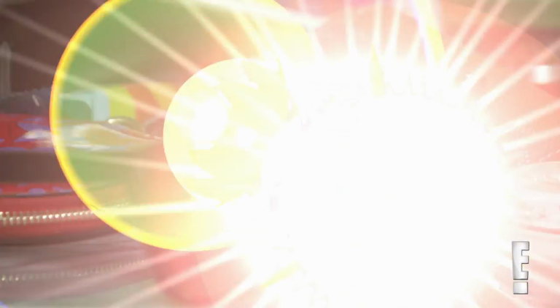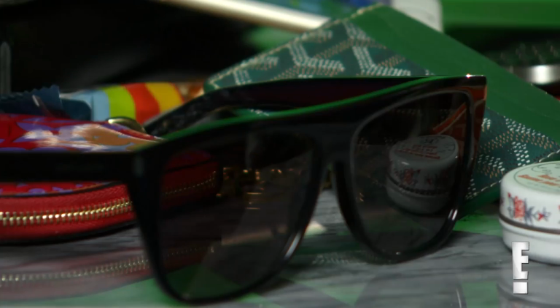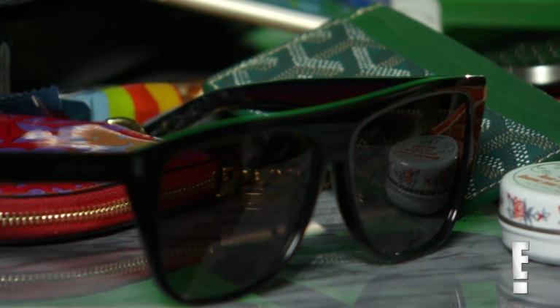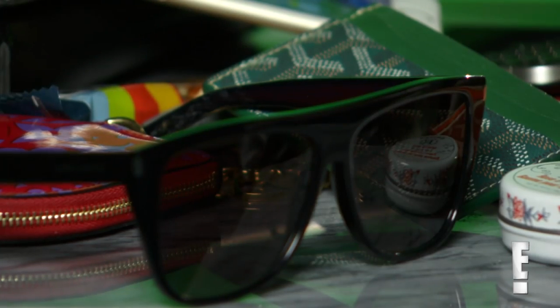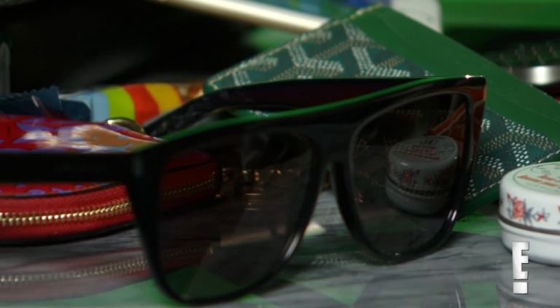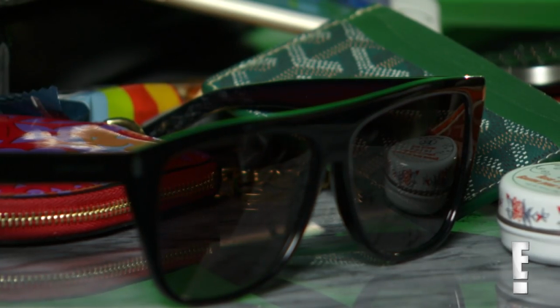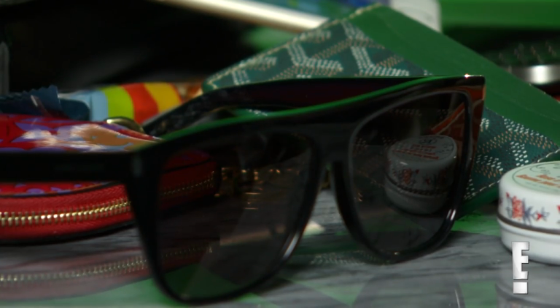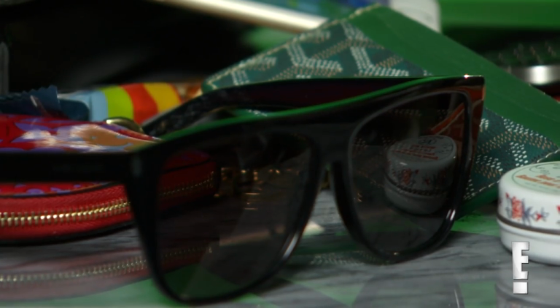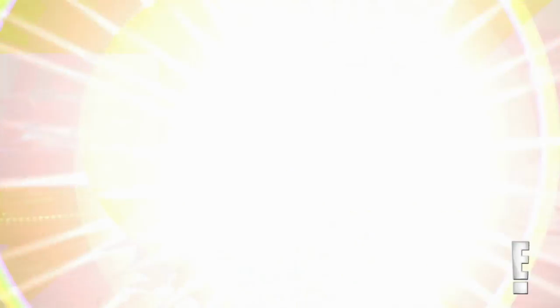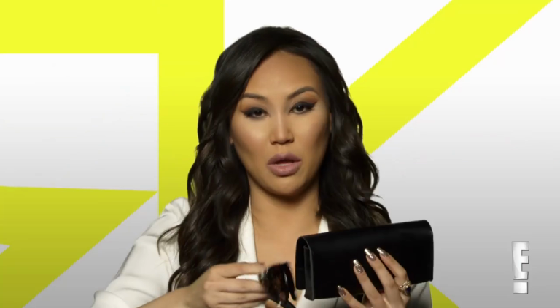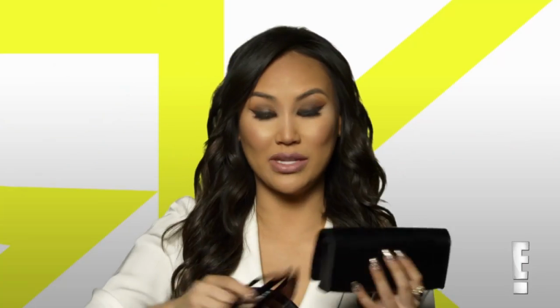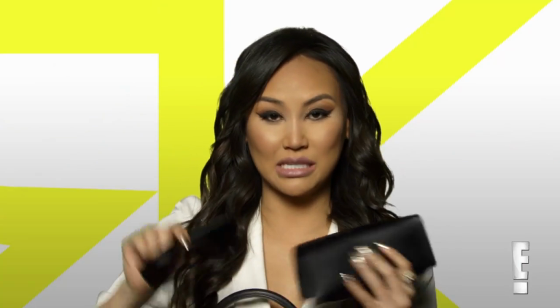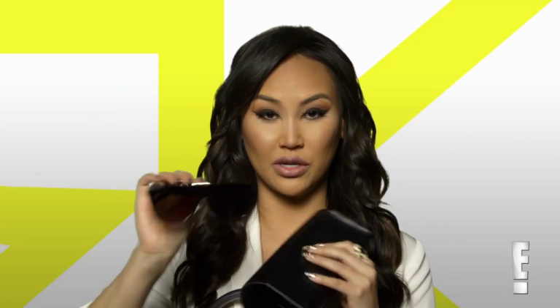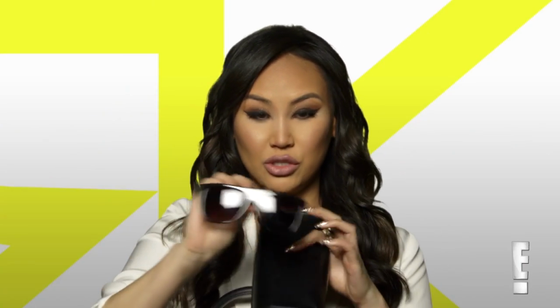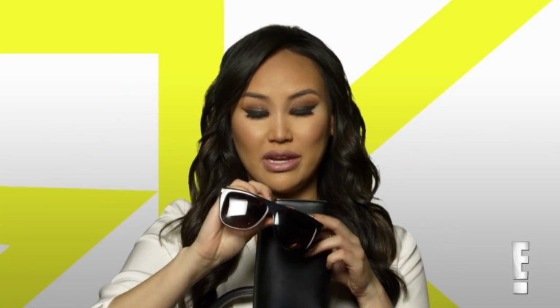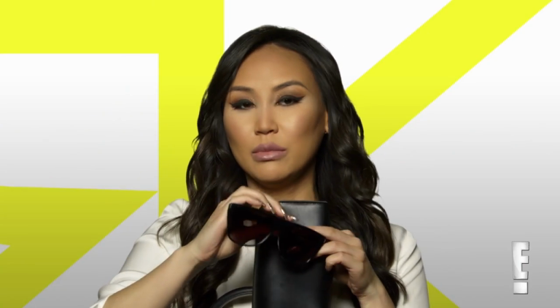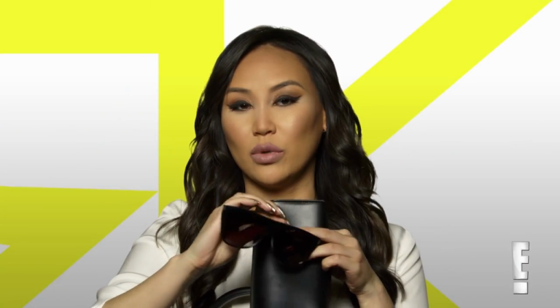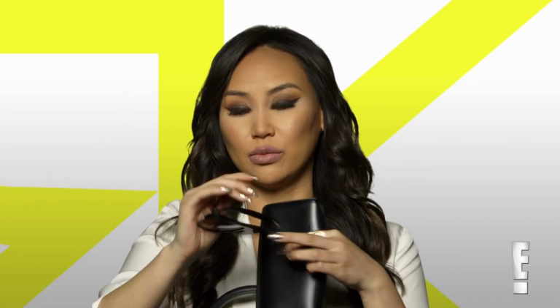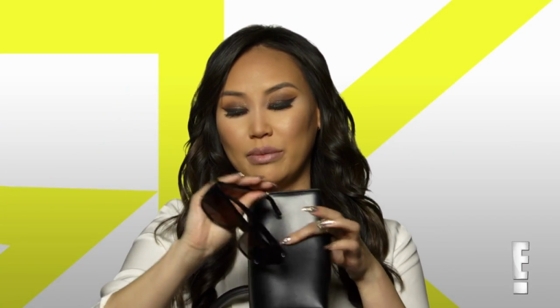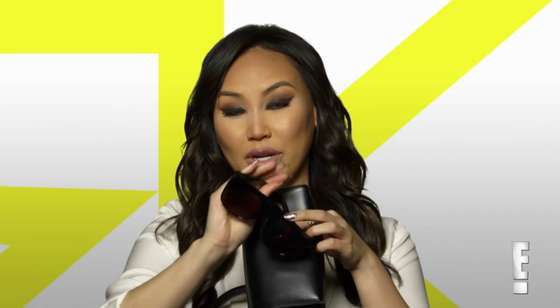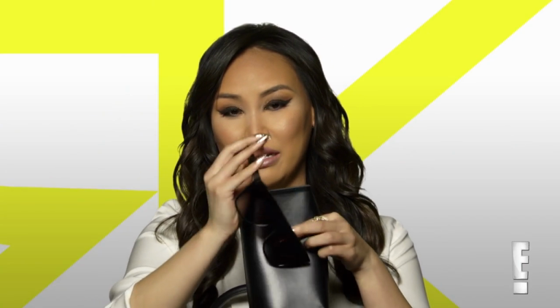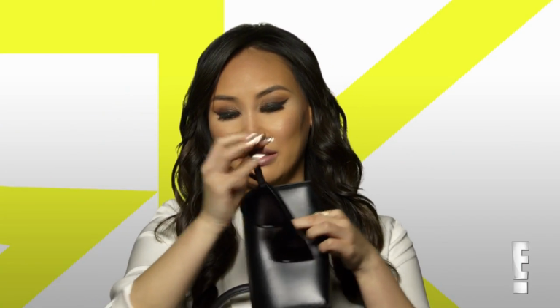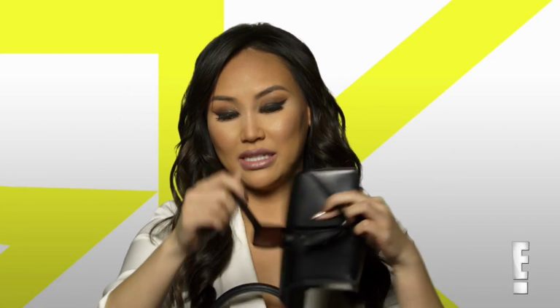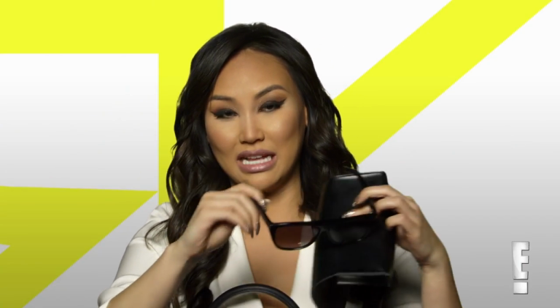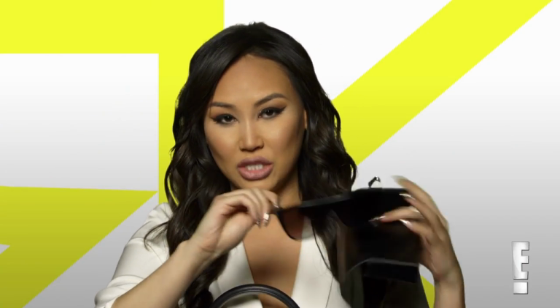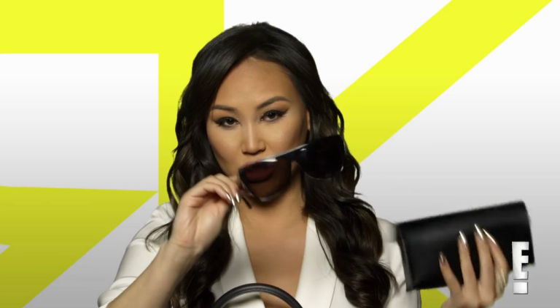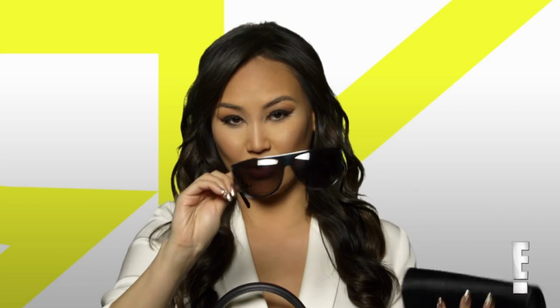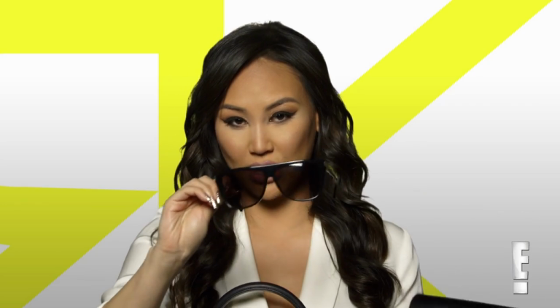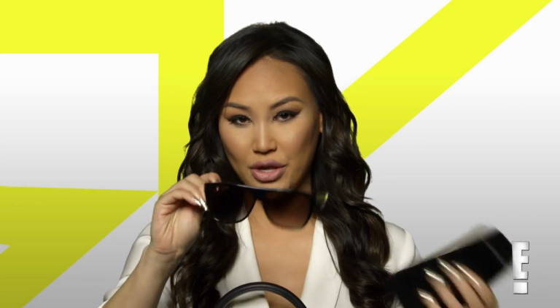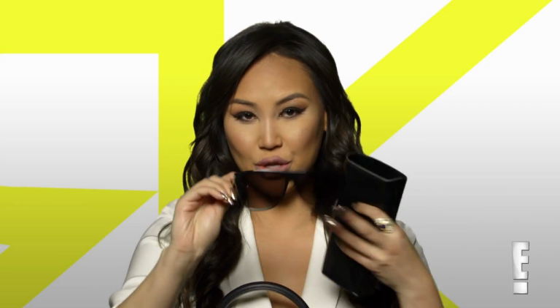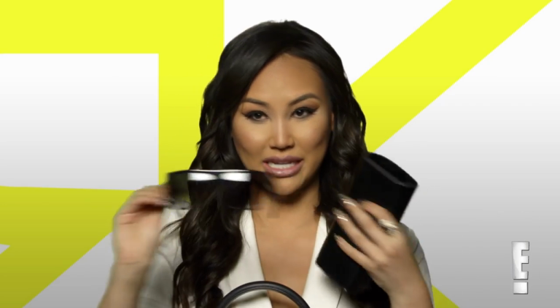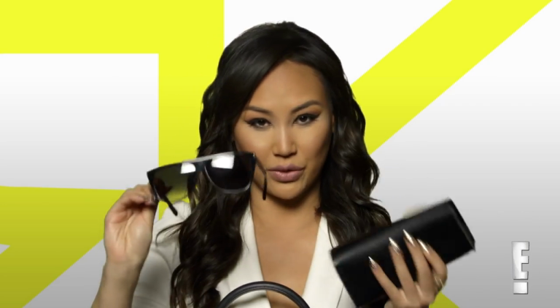My sunglasses — Saint Laurent. People always ask me on Instagram what brand these sunglasses are, so for everyone out there, they're Saint Laurent.